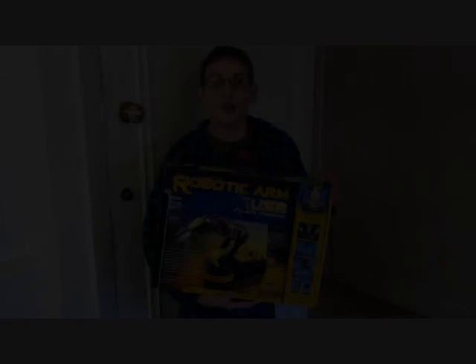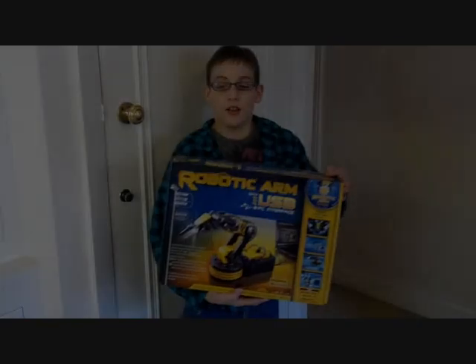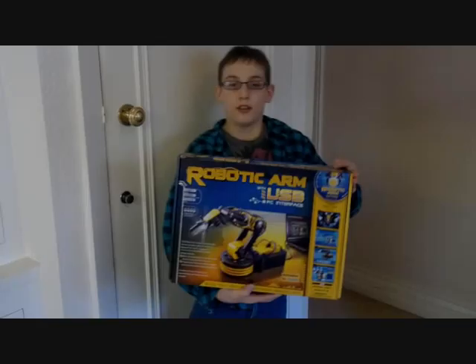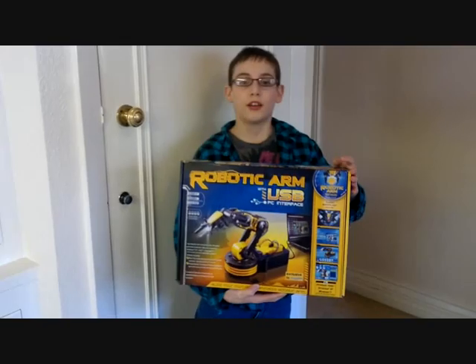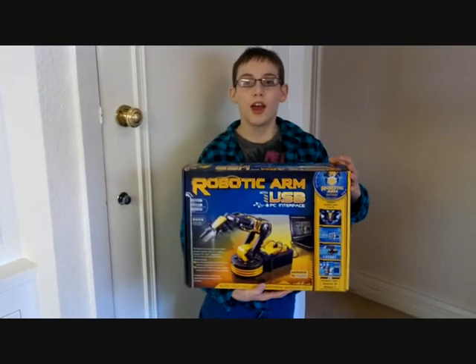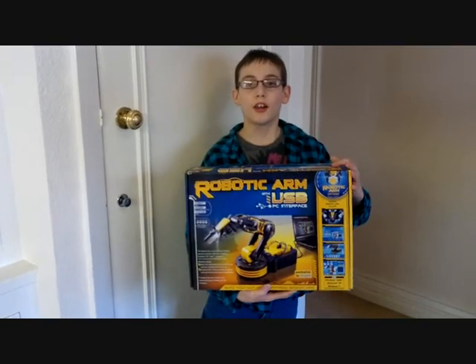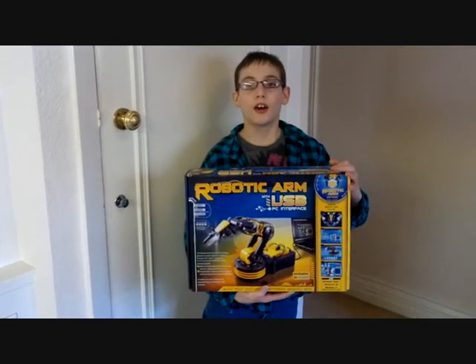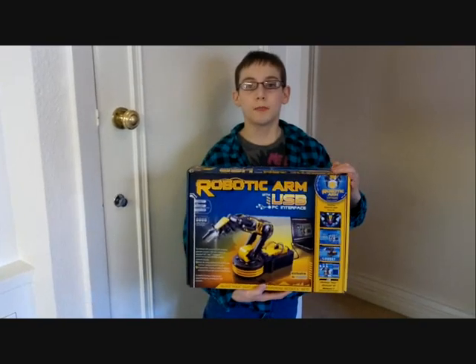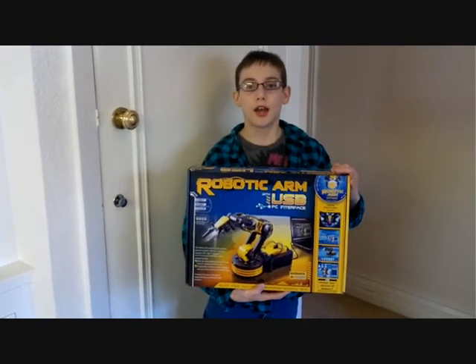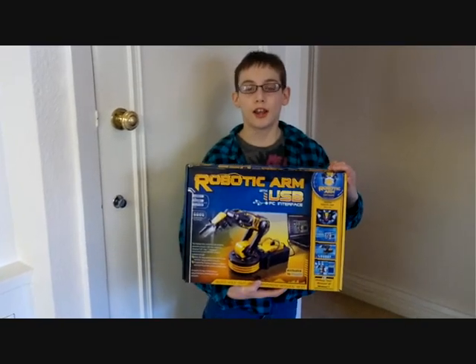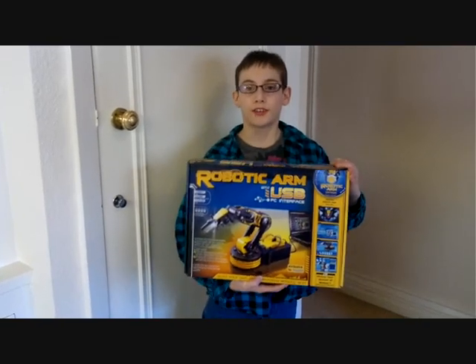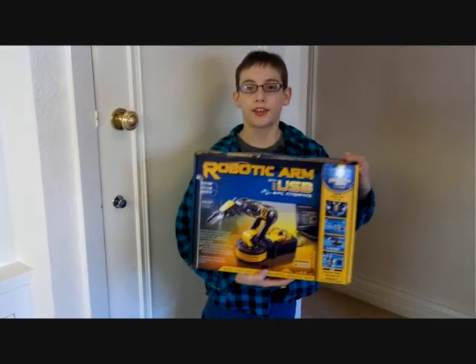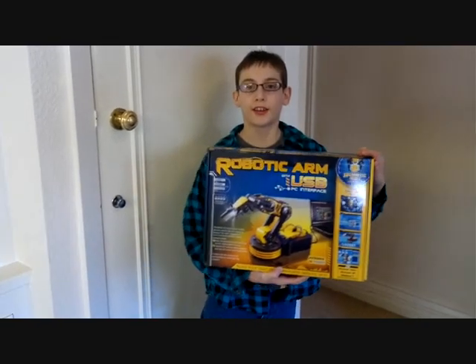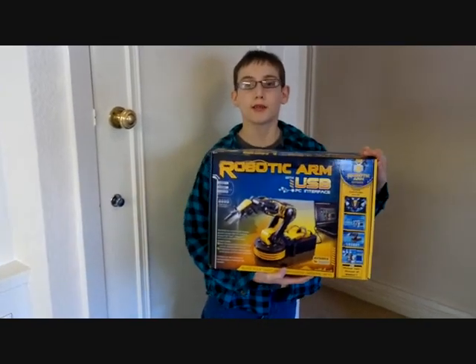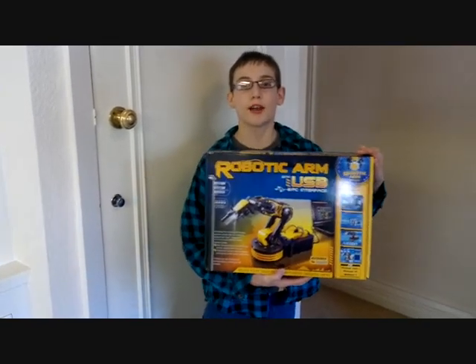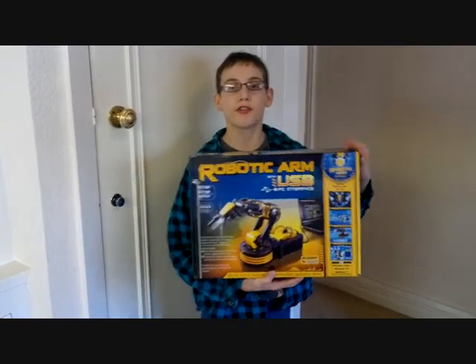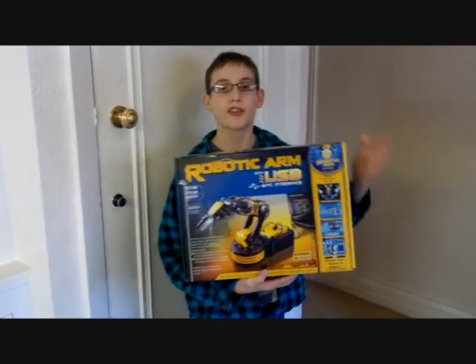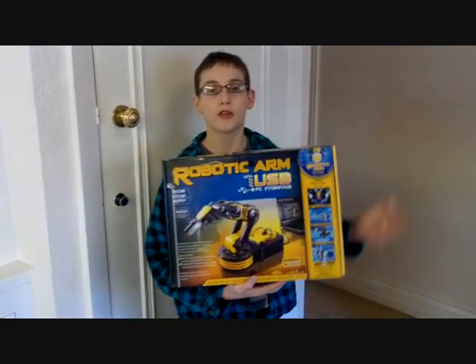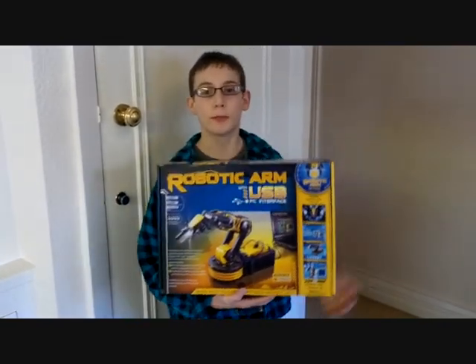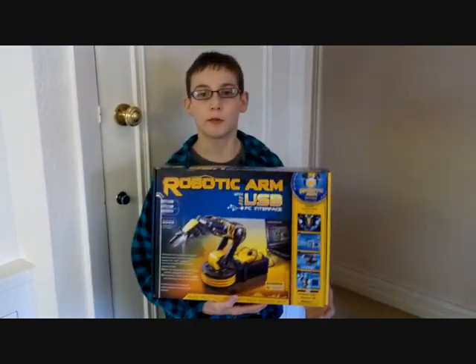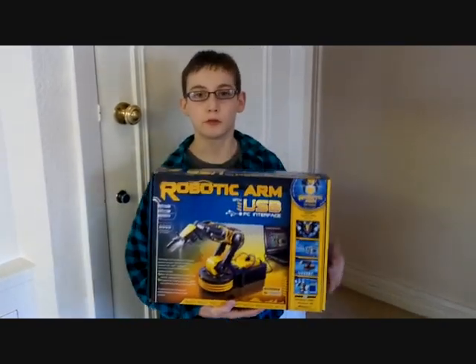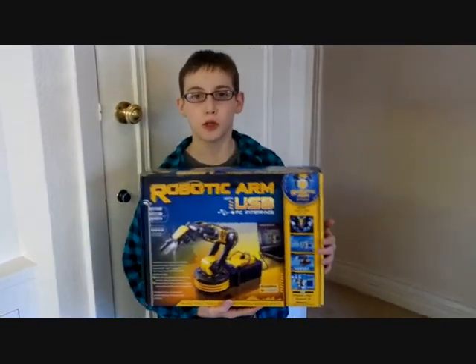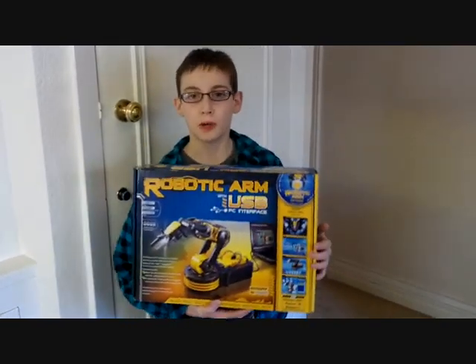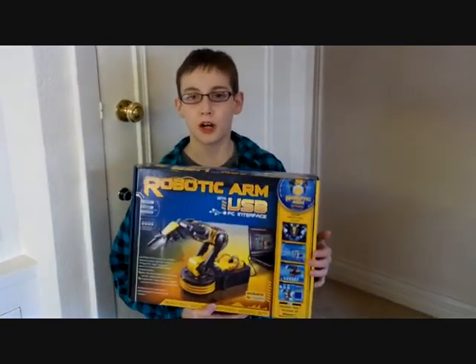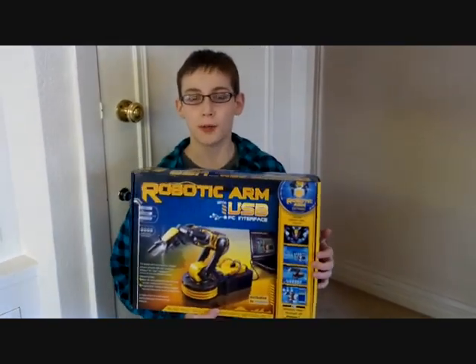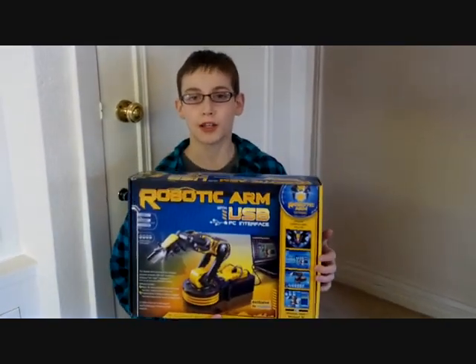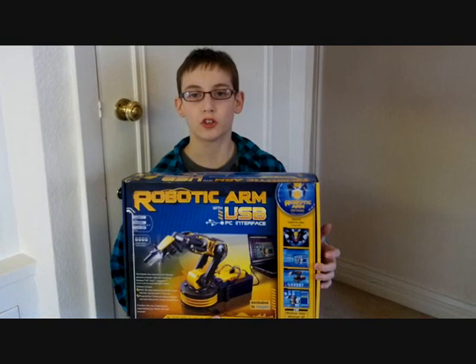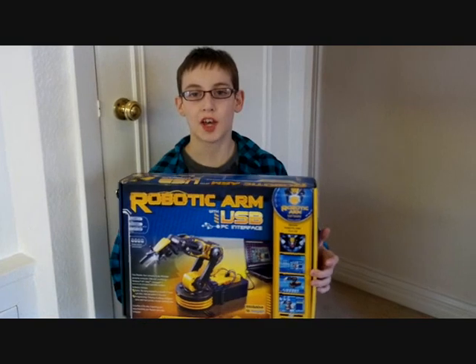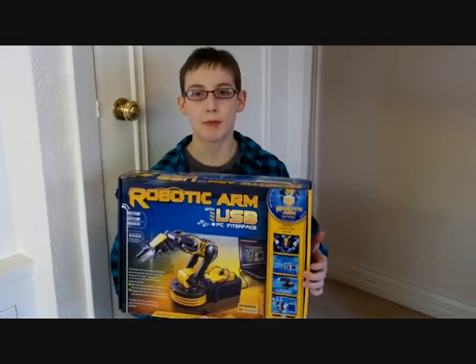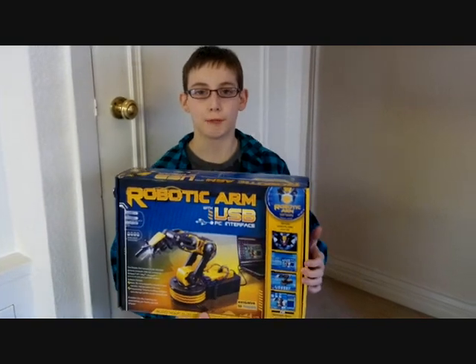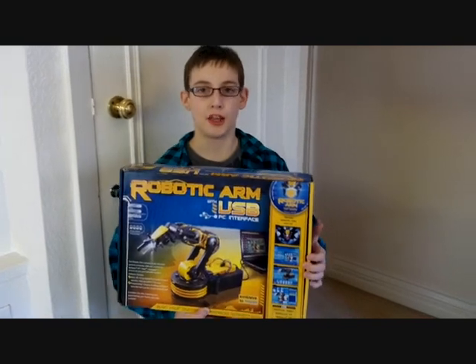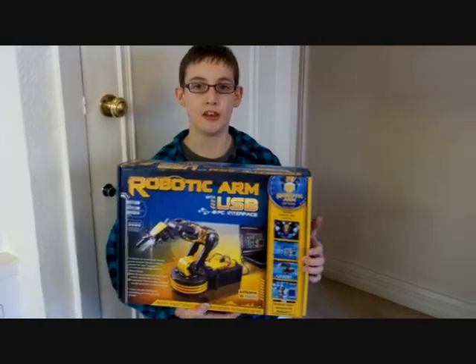Hello, I'm Ben and this is my review about a robot arm I got at Maplin.